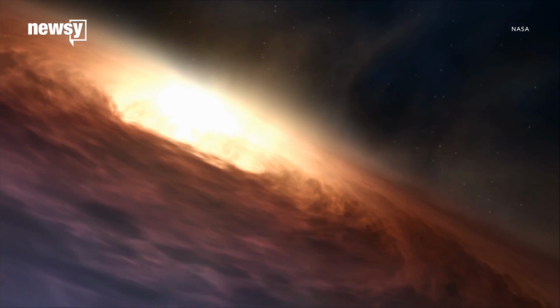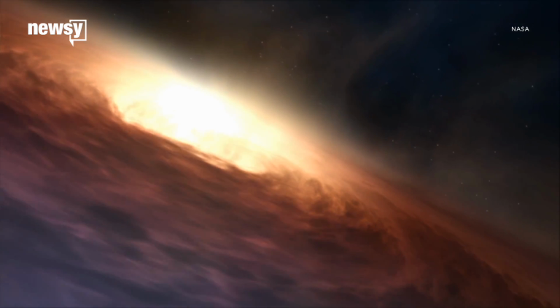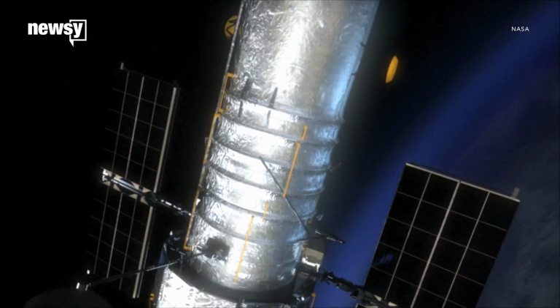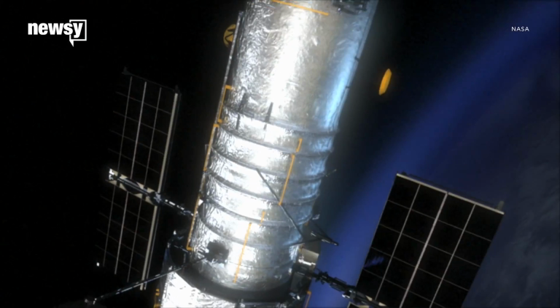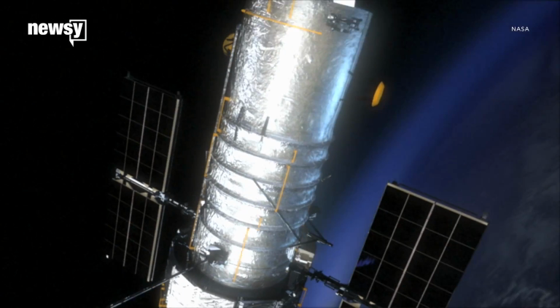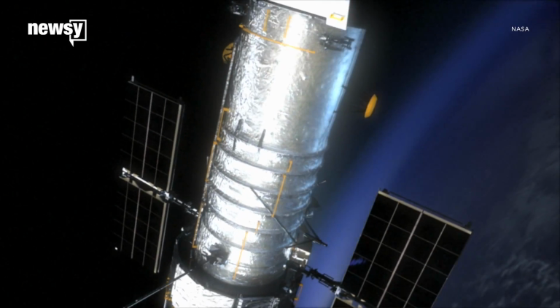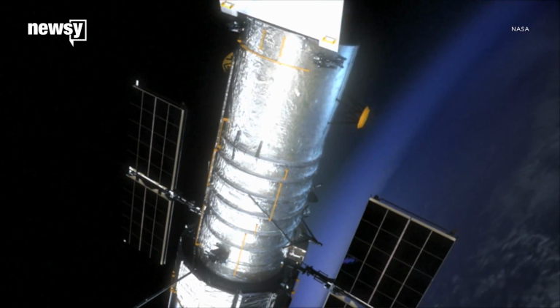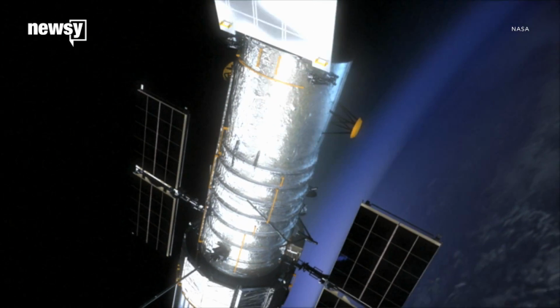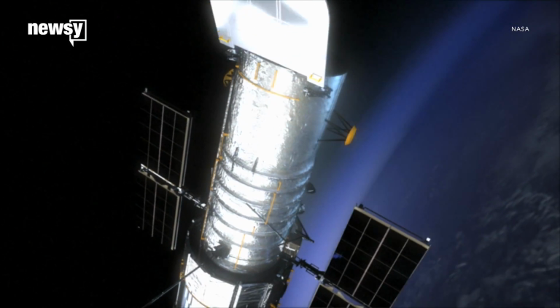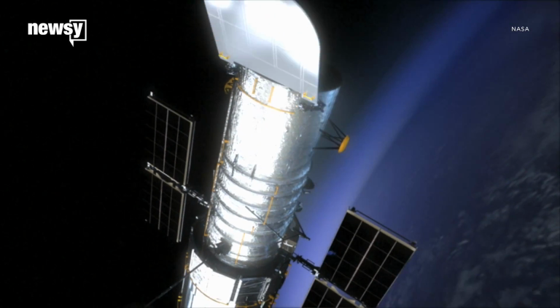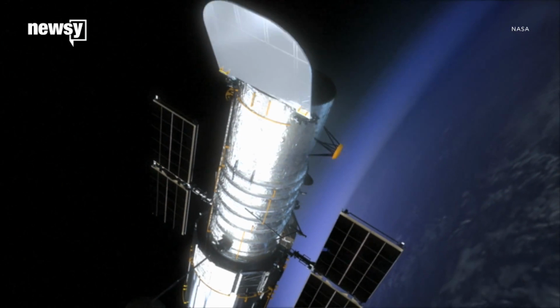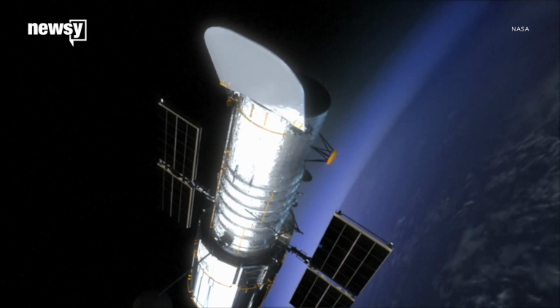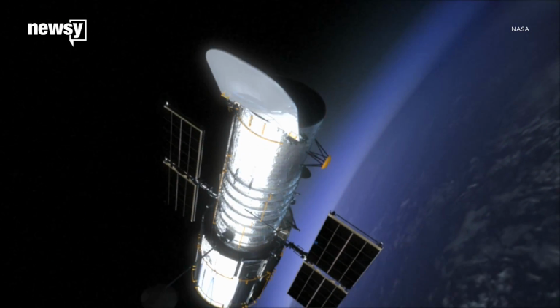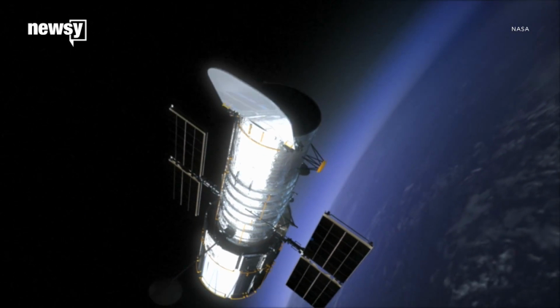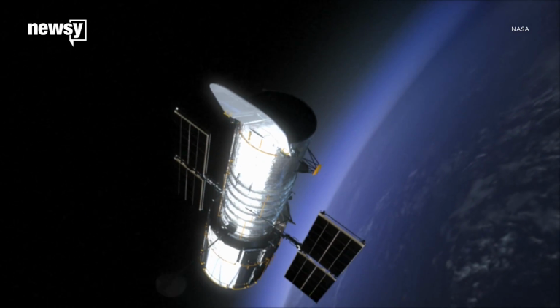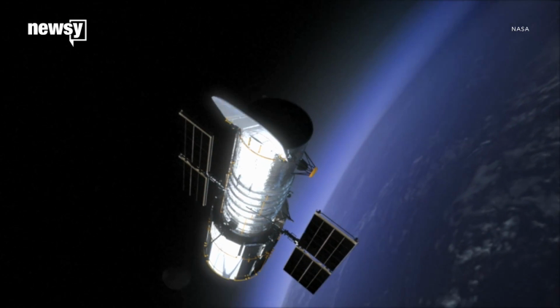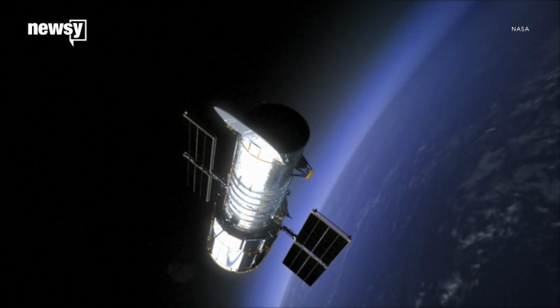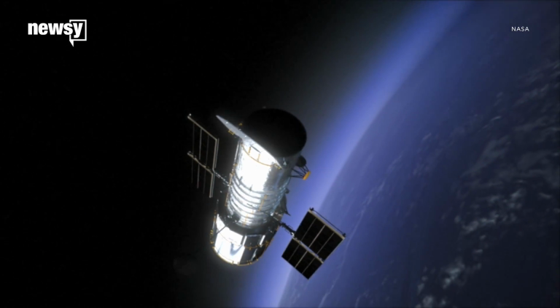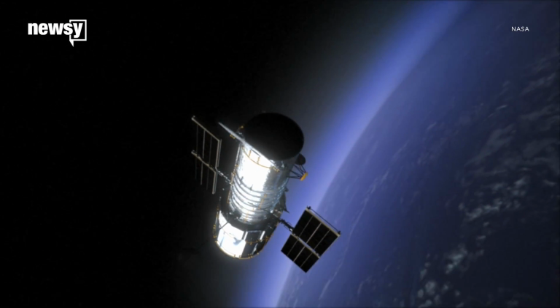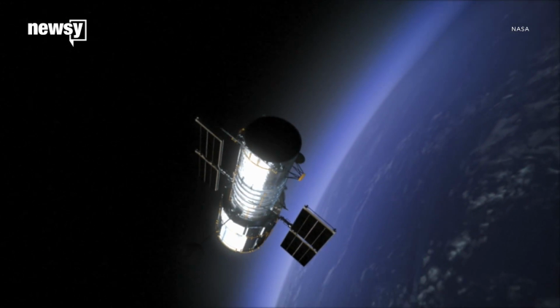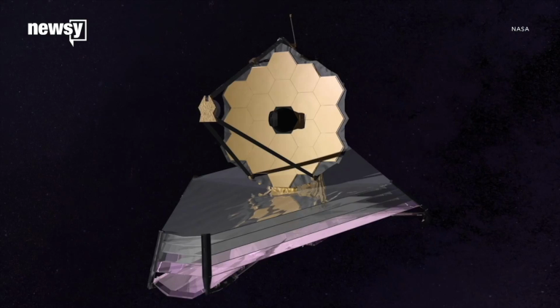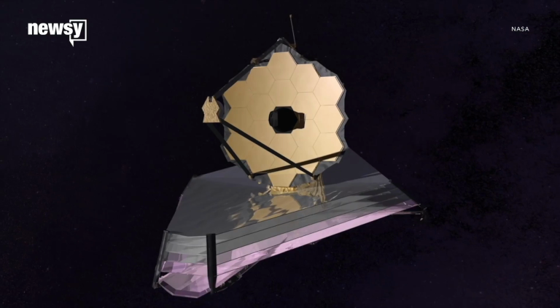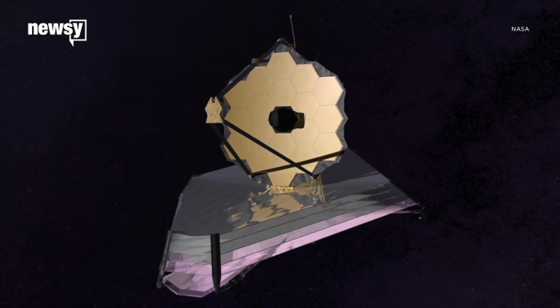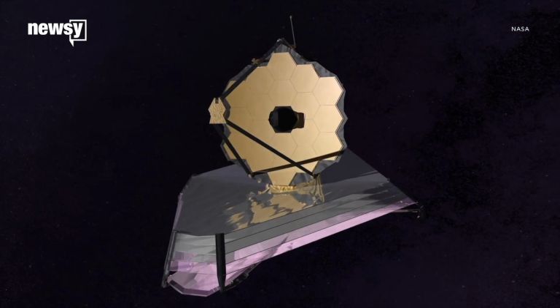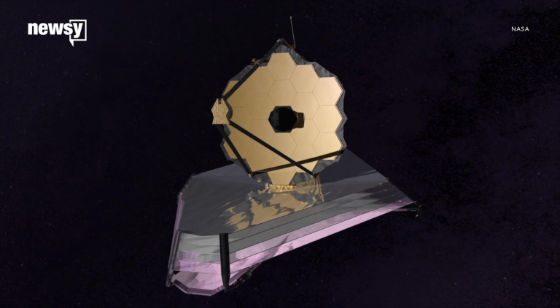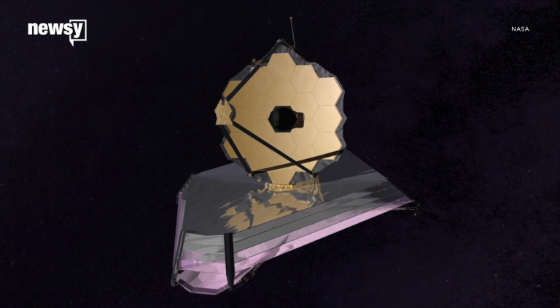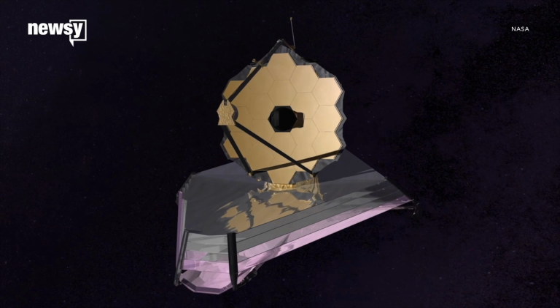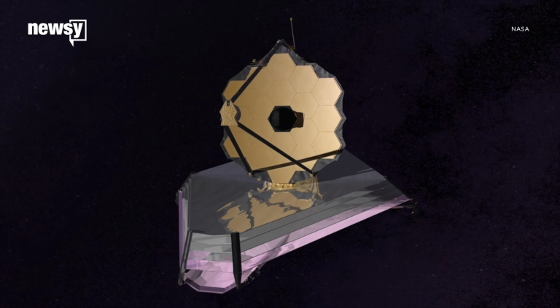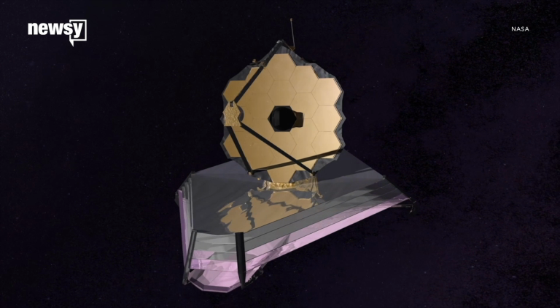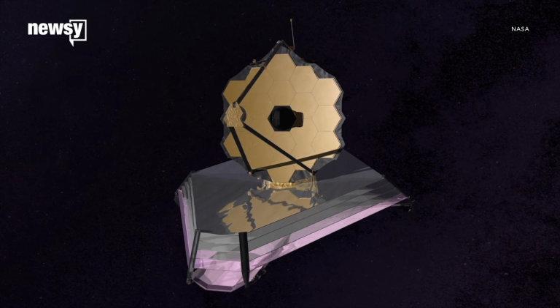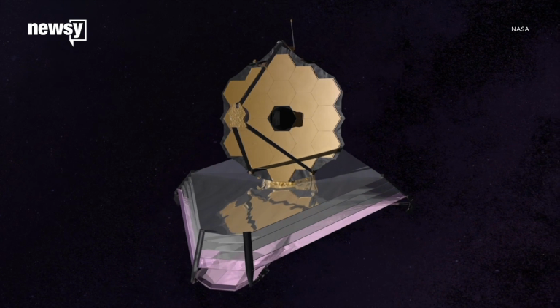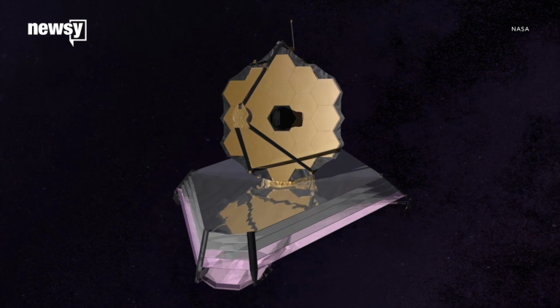Hubble will also continue to lay the groundwork for future missions, like NASA's James Webb Space Telescope.